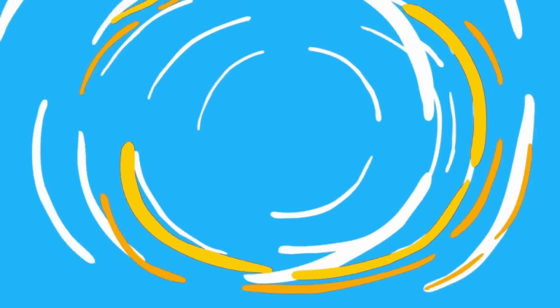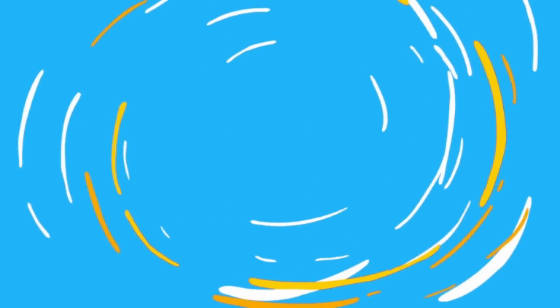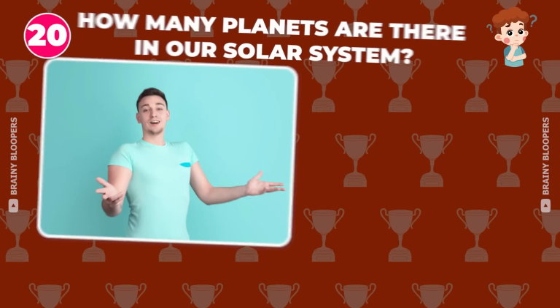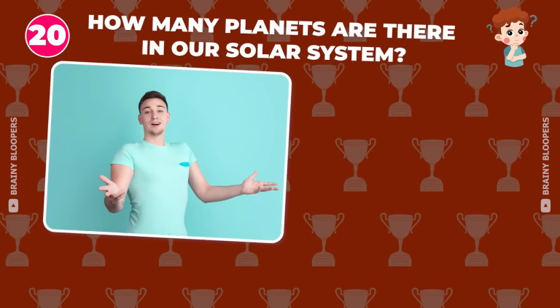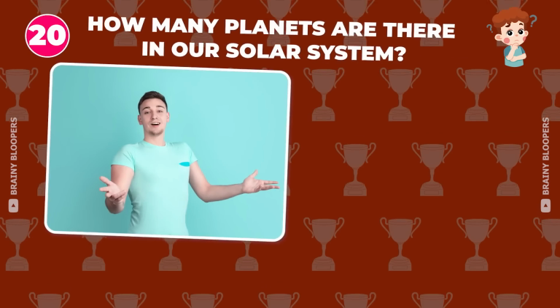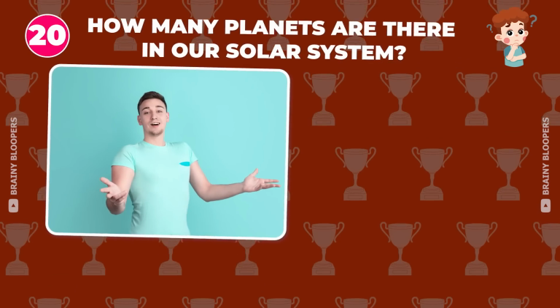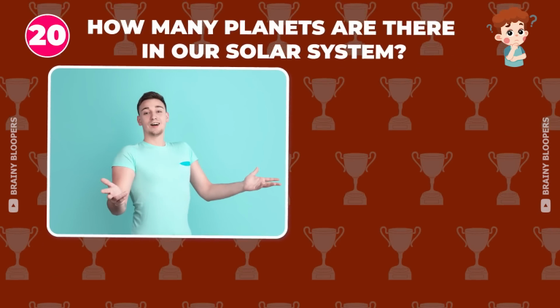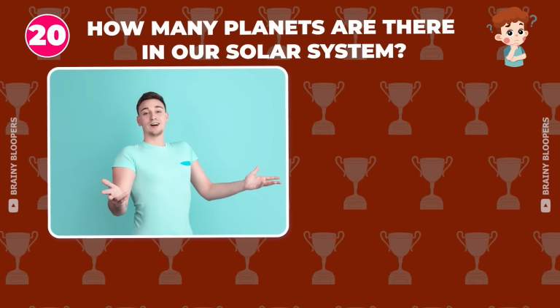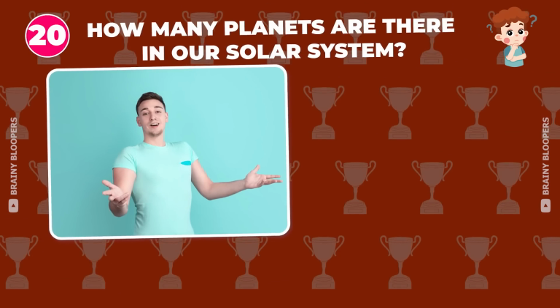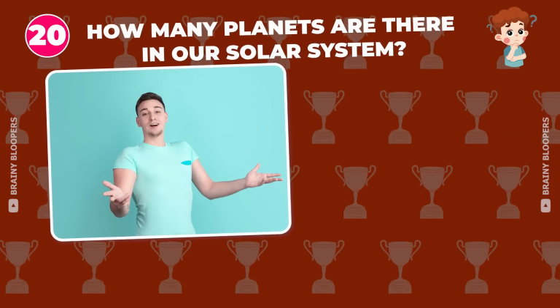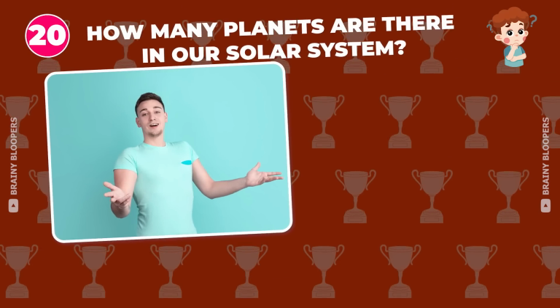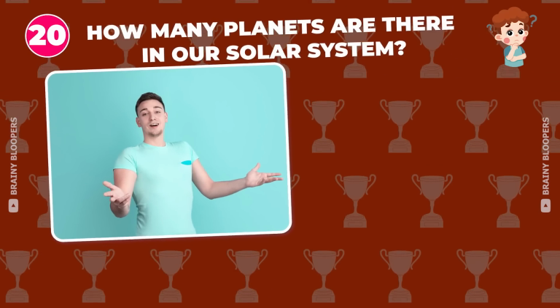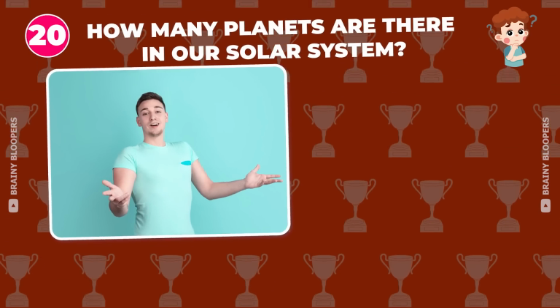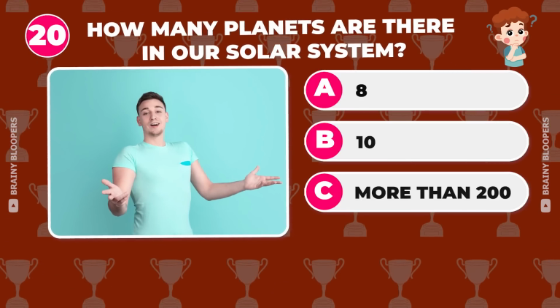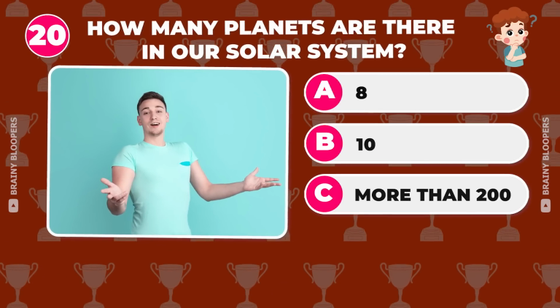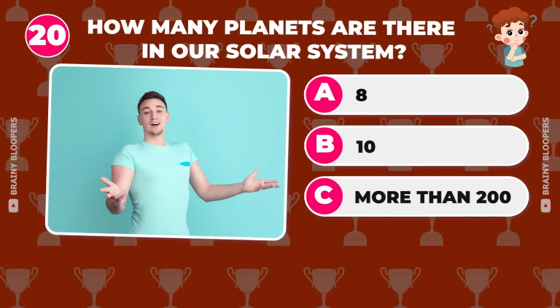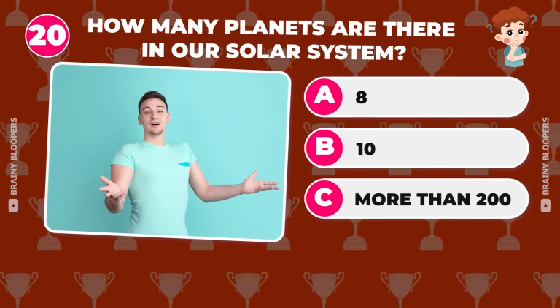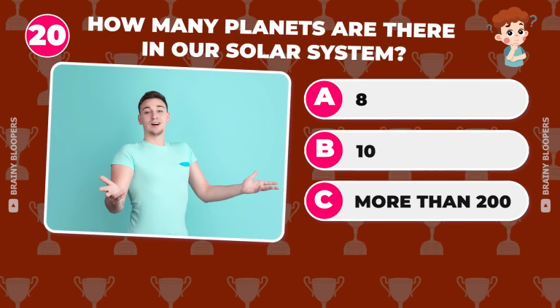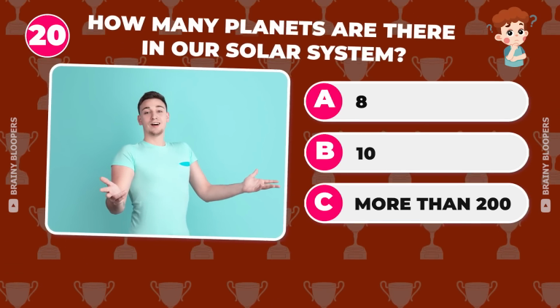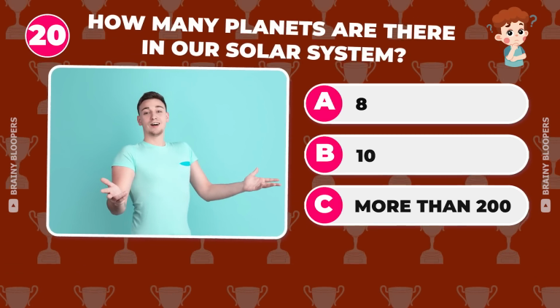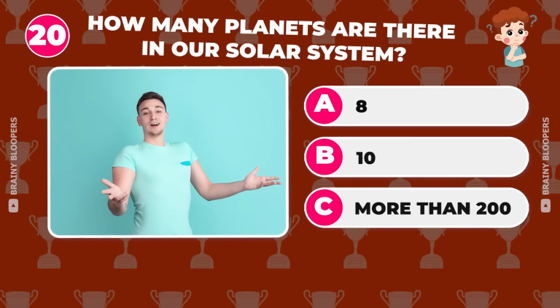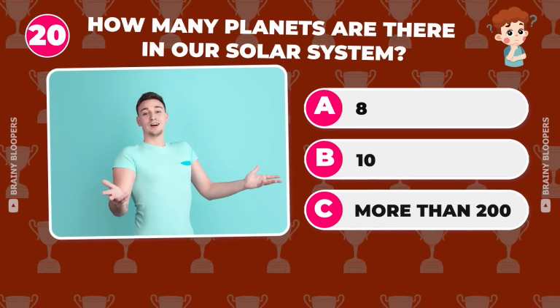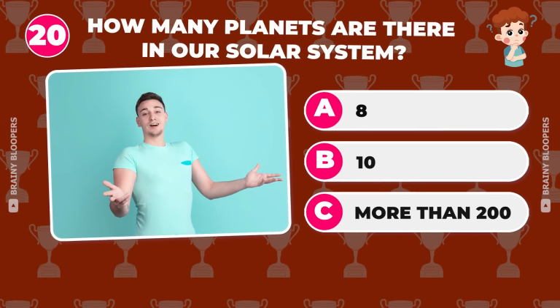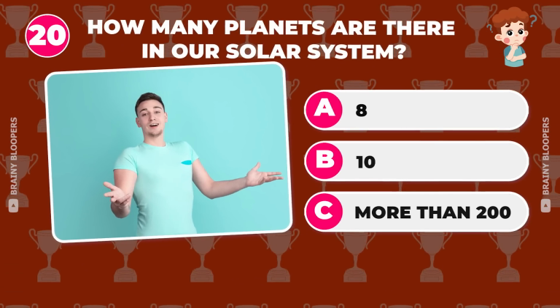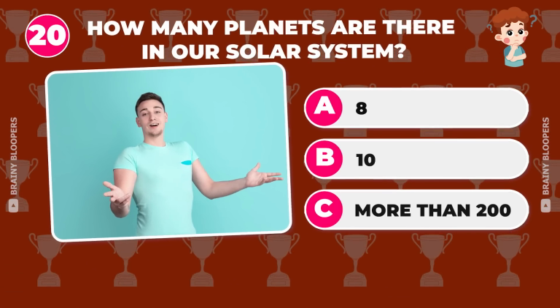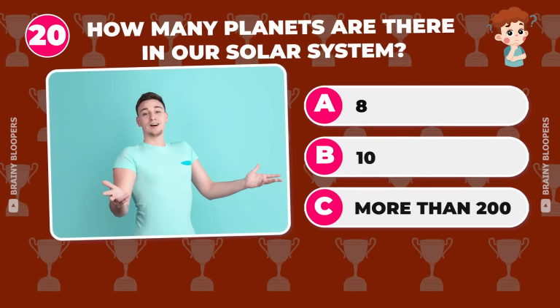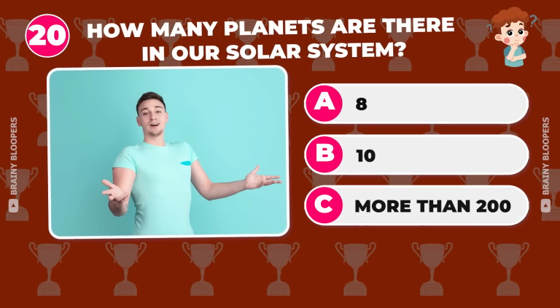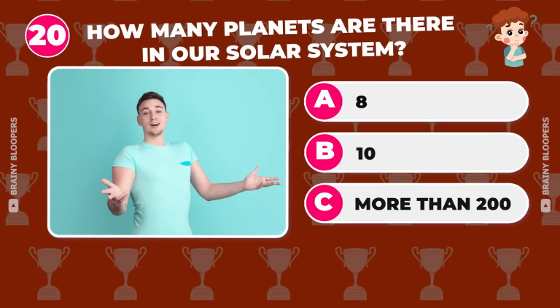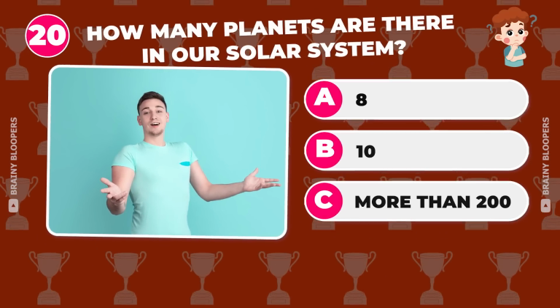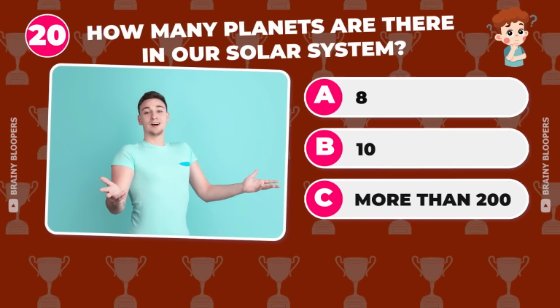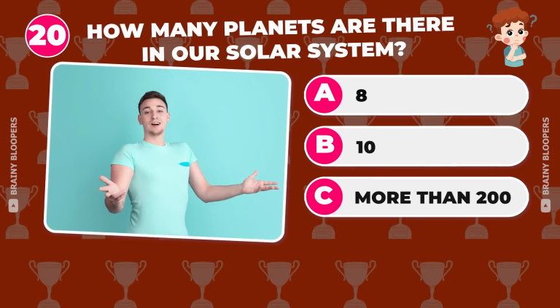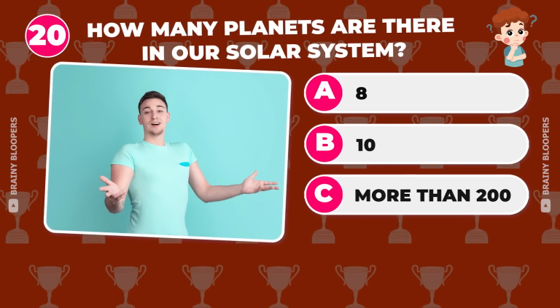How many planets are there in our solar system? 8, 10, or more than 200?